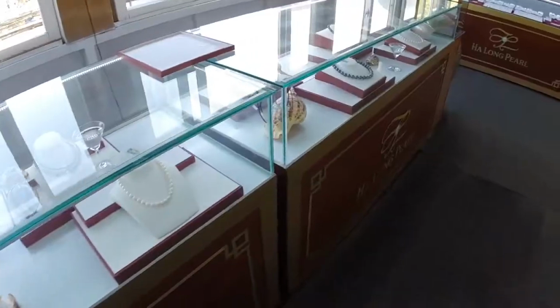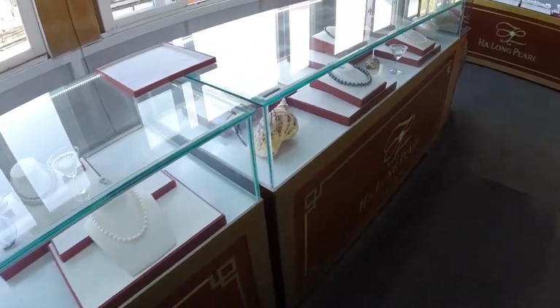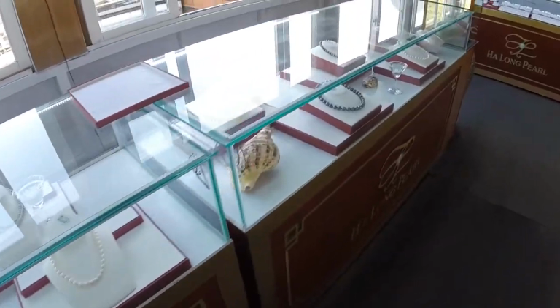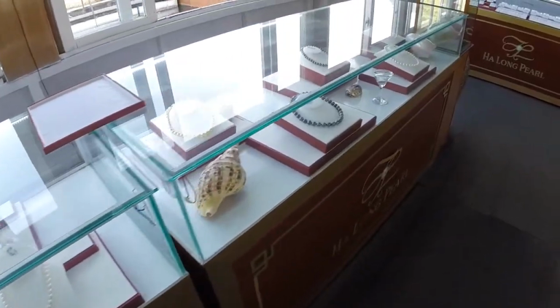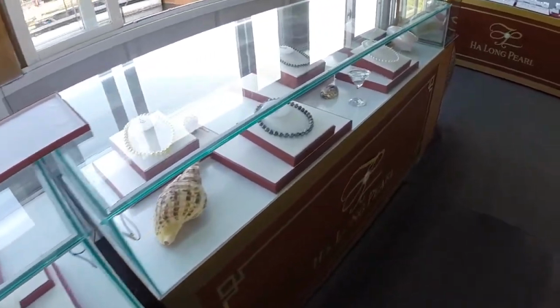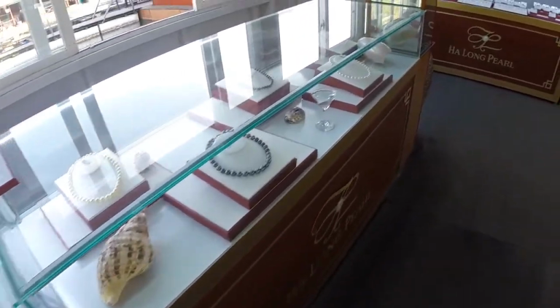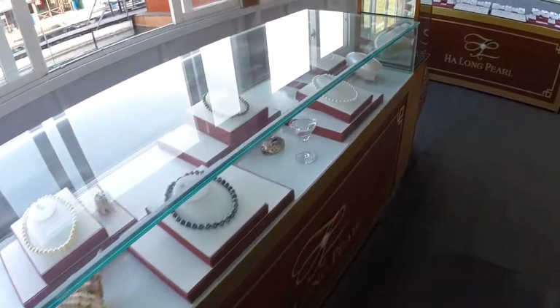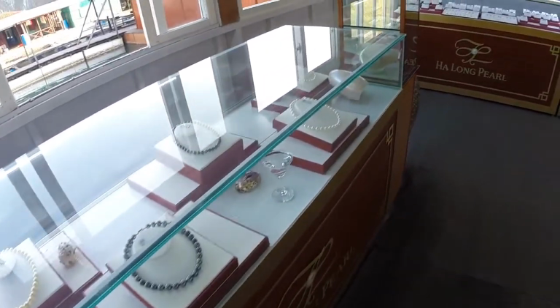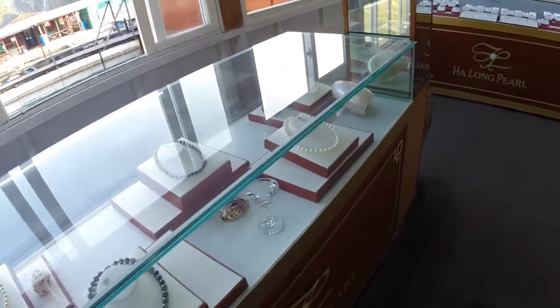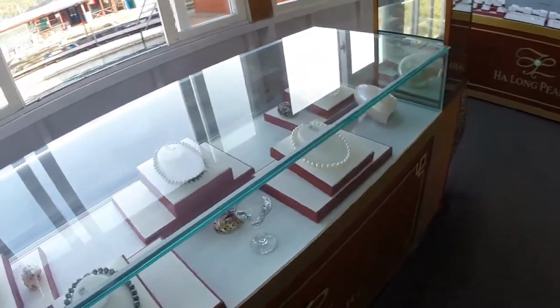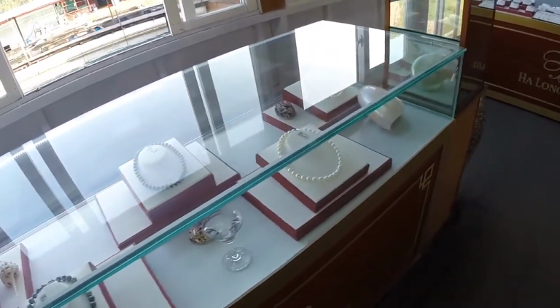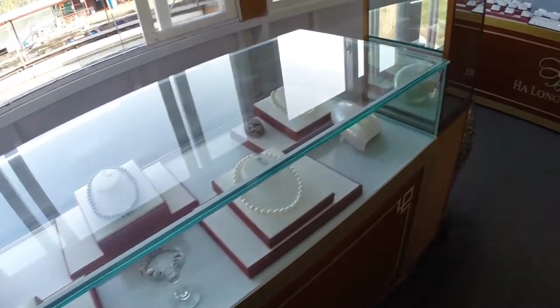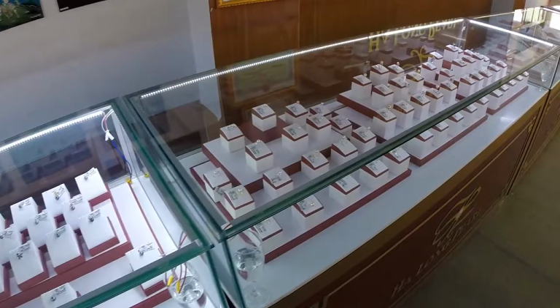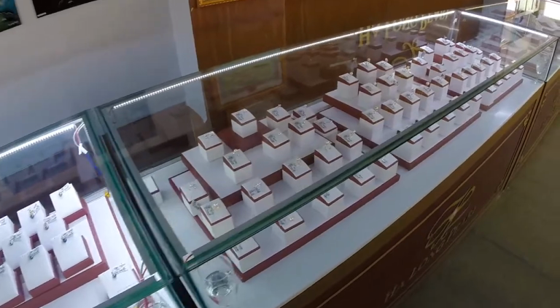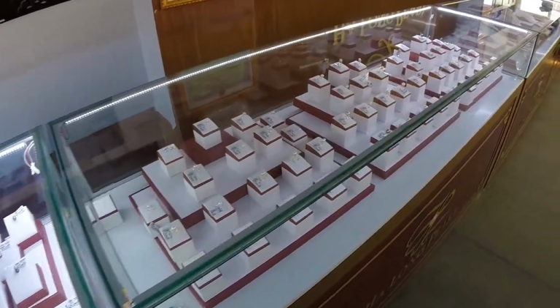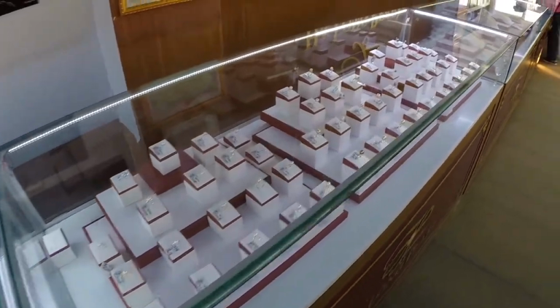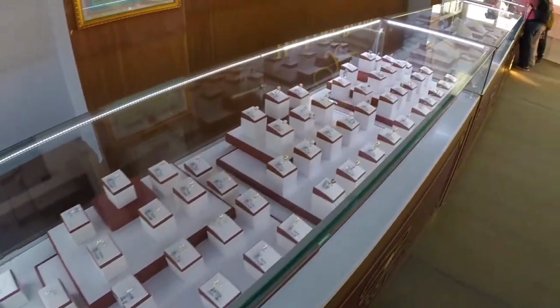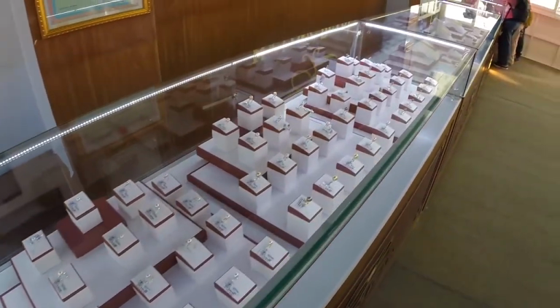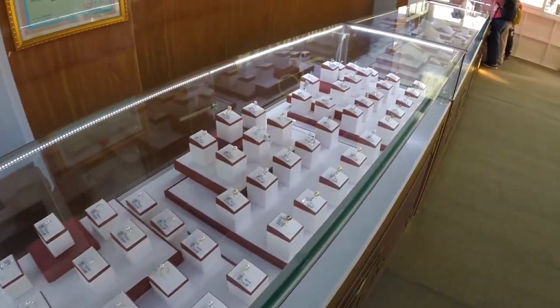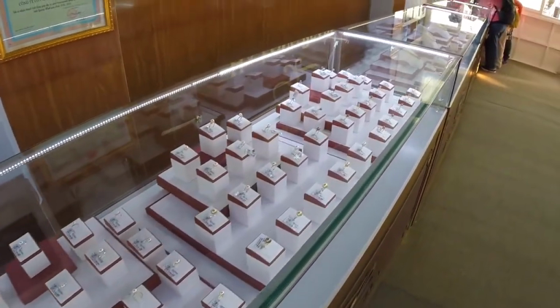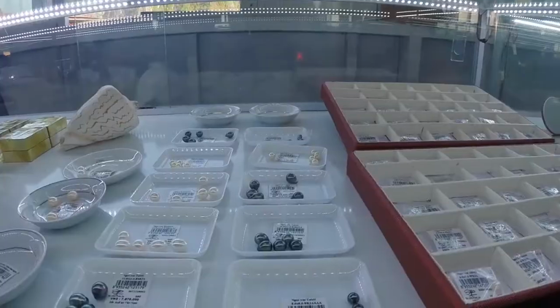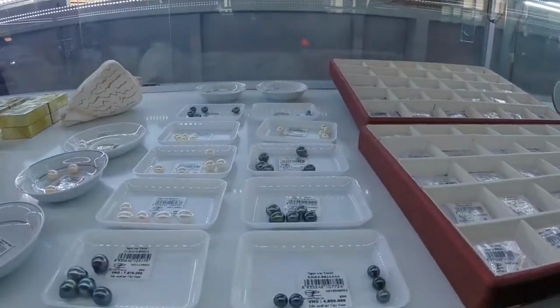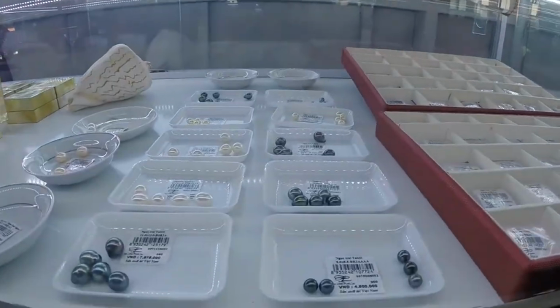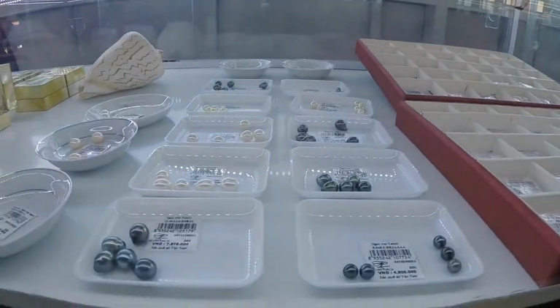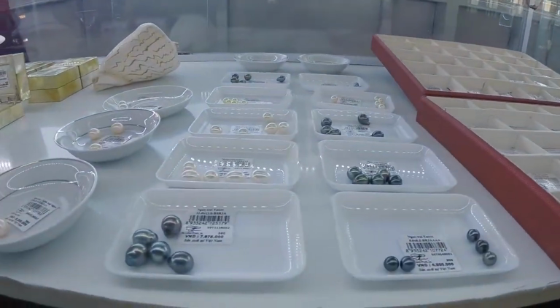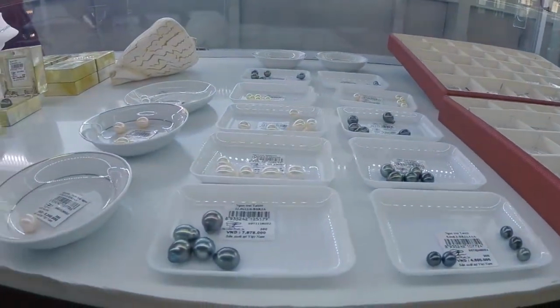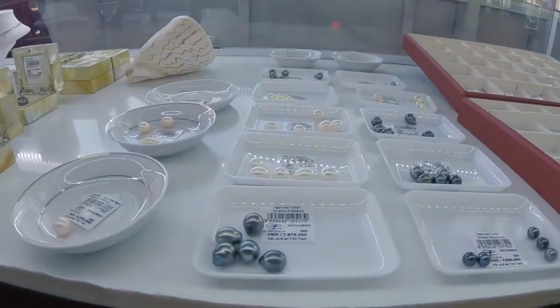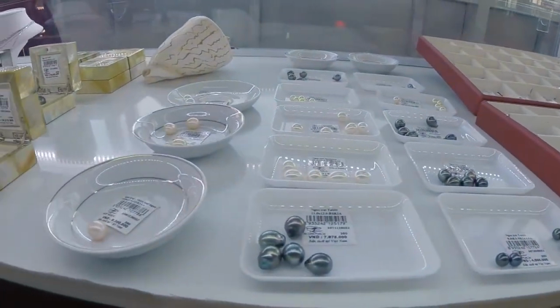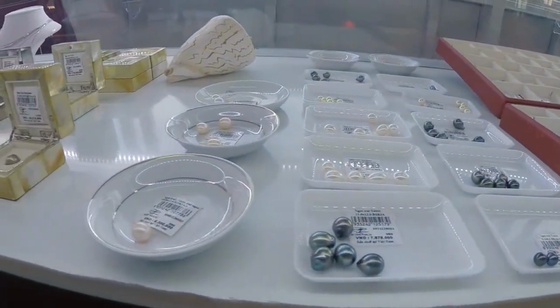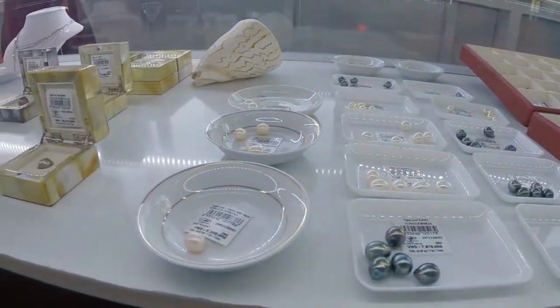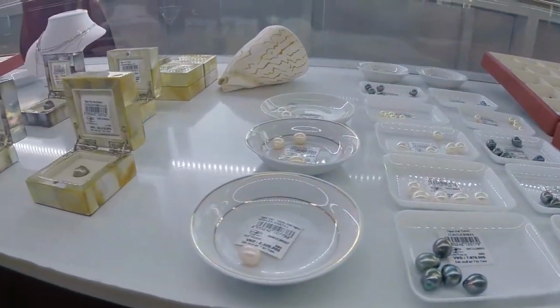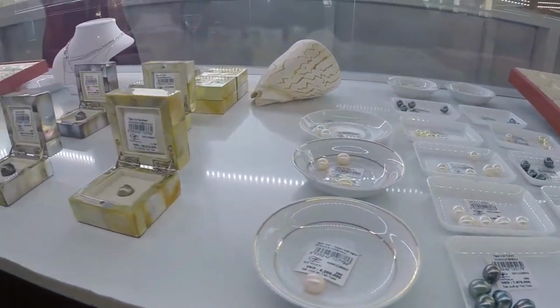And as always, exit through the gift shop — except this gift shop is like a floating pearl market, so it's pretty cool actually.